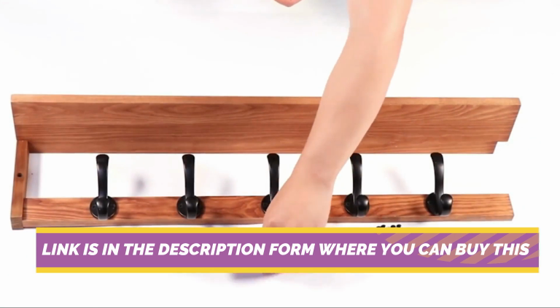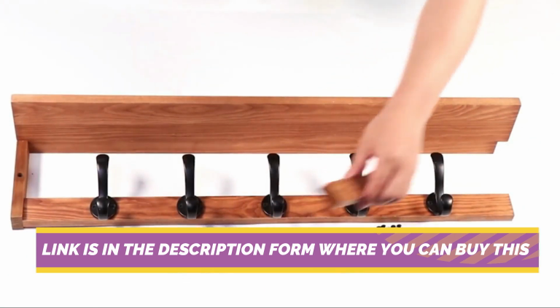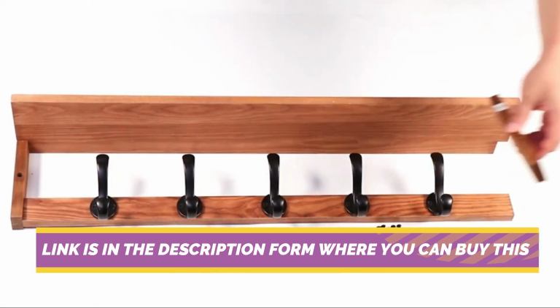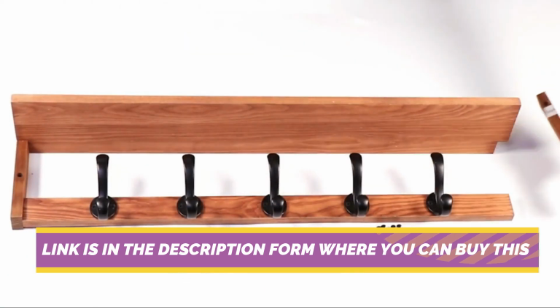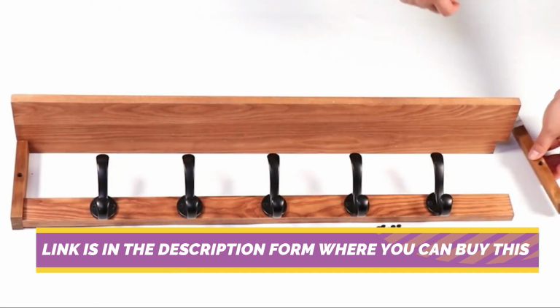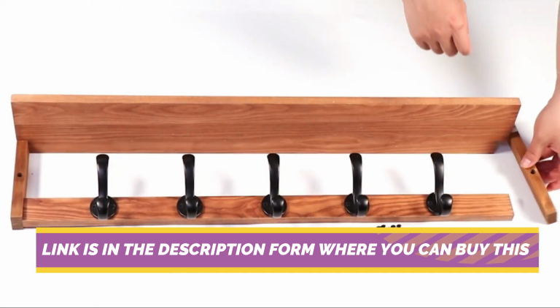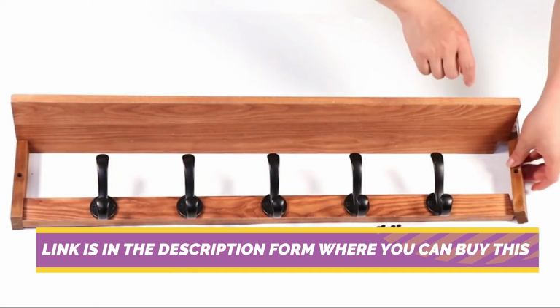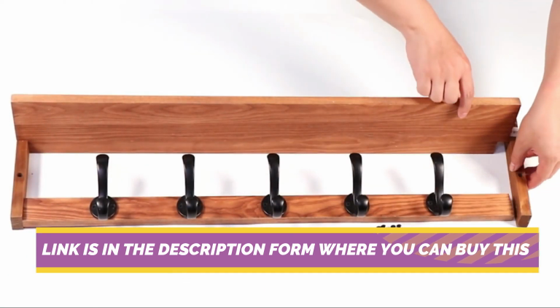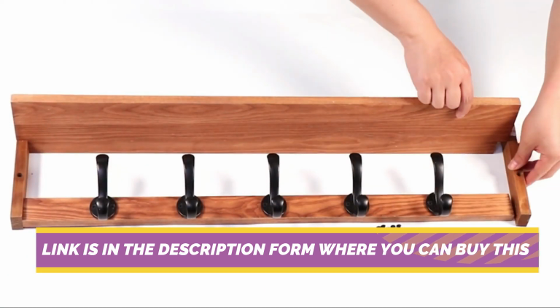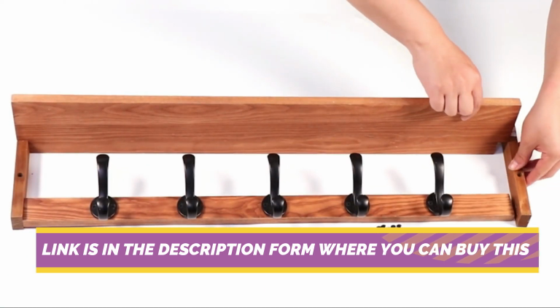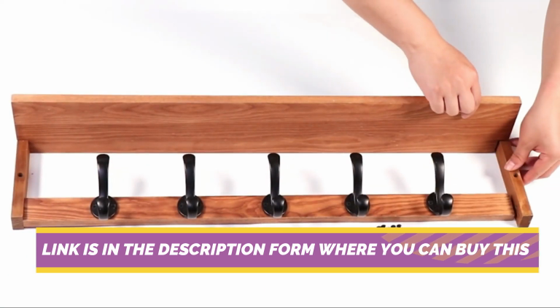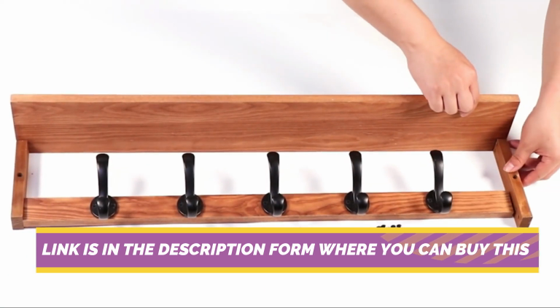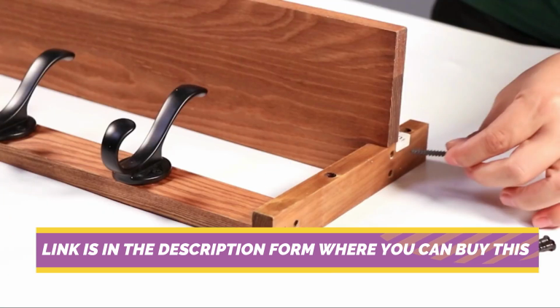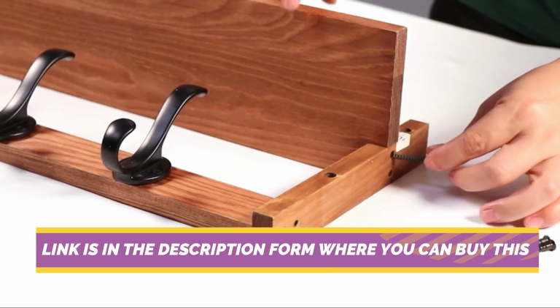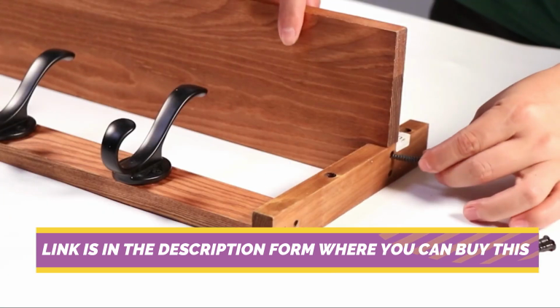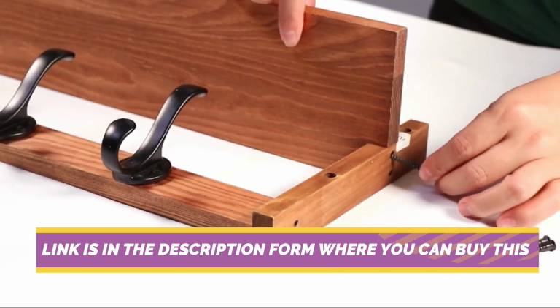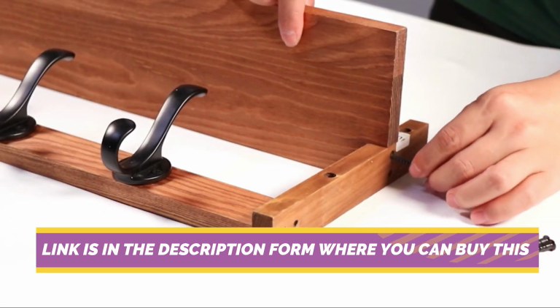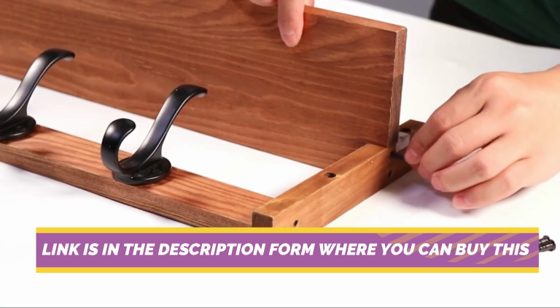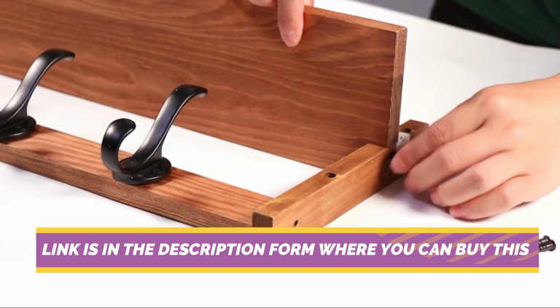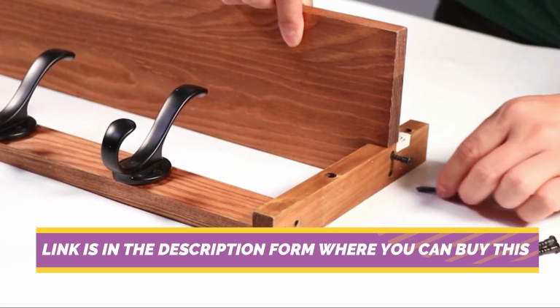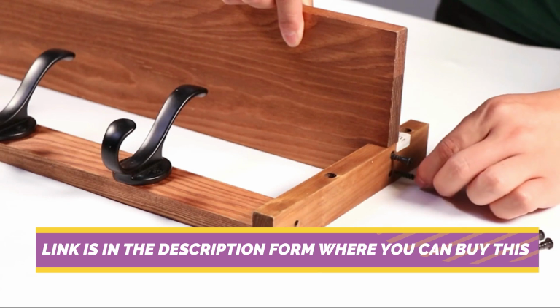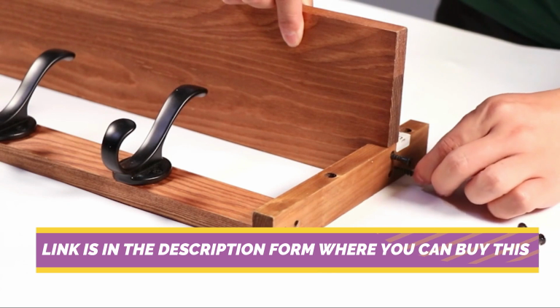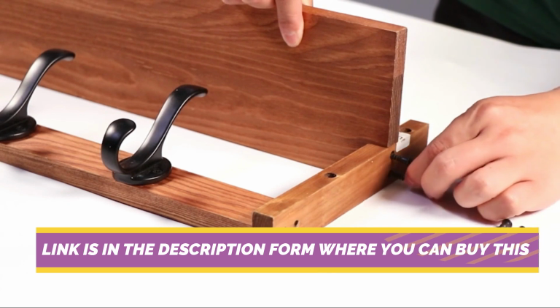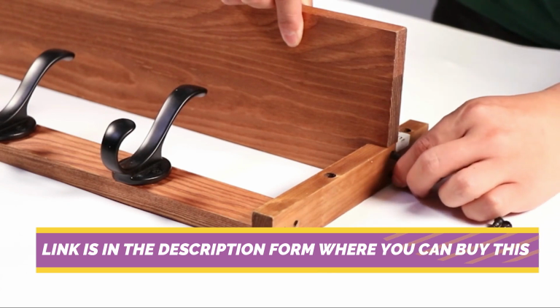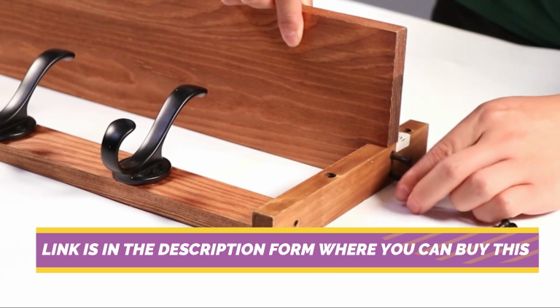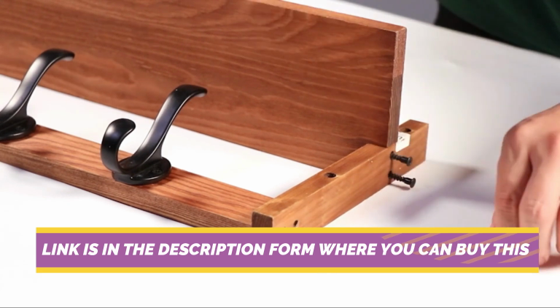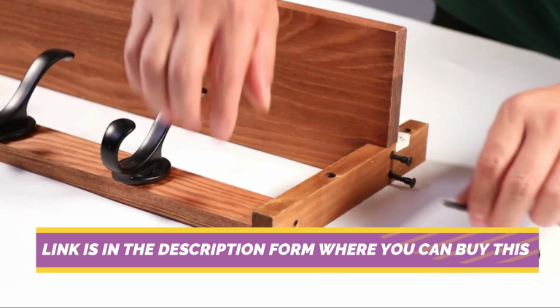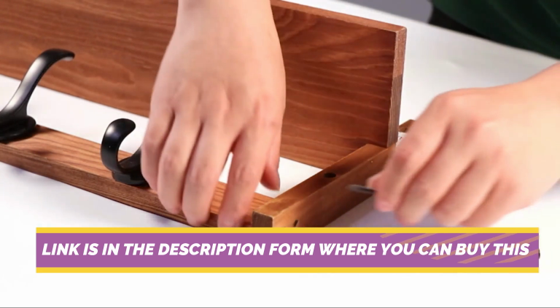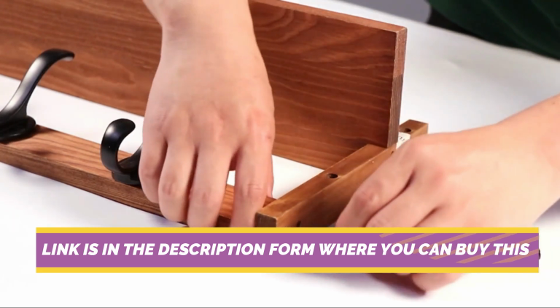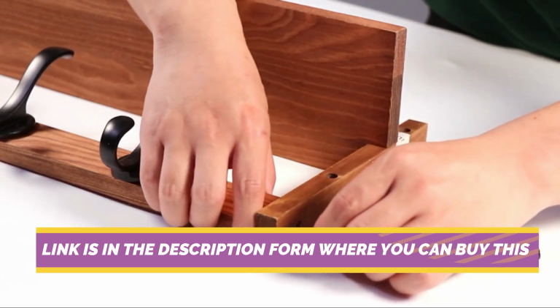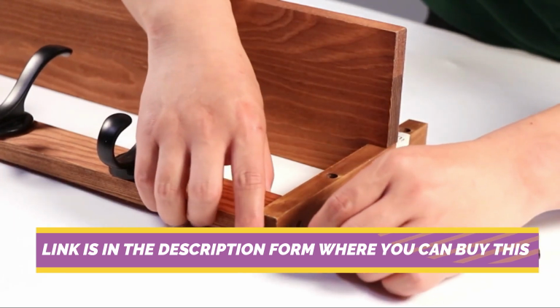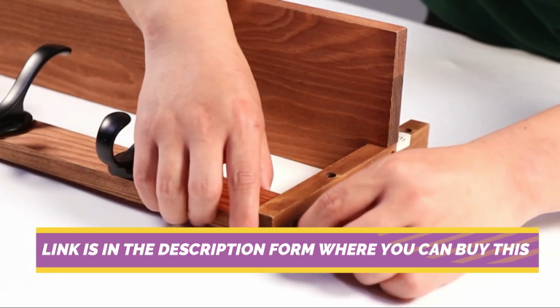Easy to install, this coat rack comes with all the necessary mounting hardware, allowing you to securely attach it to any wall surface in minutes.